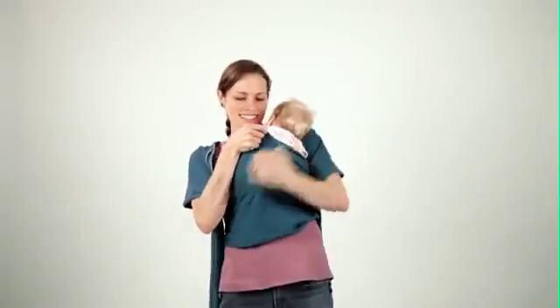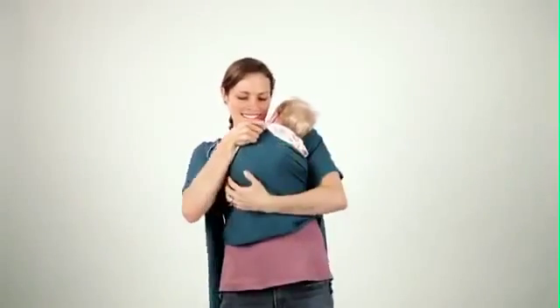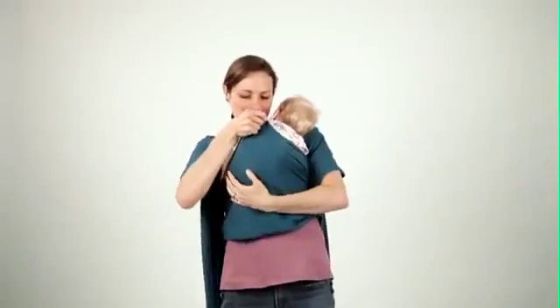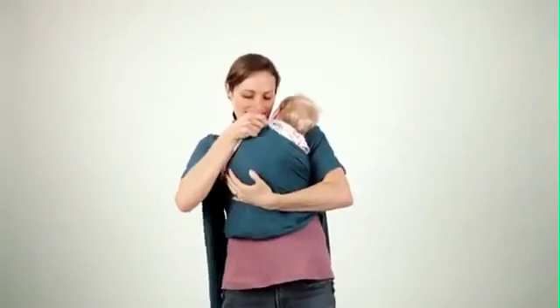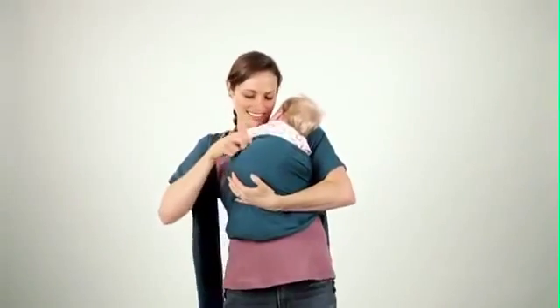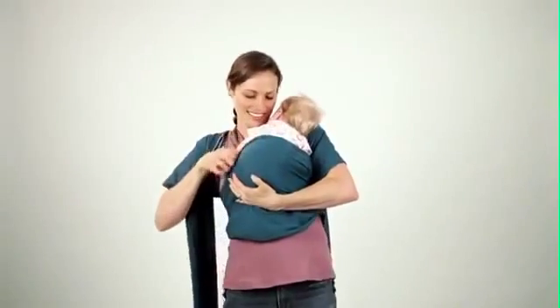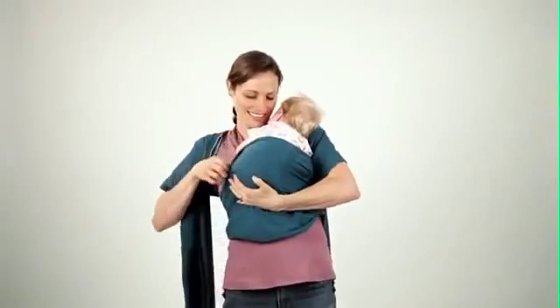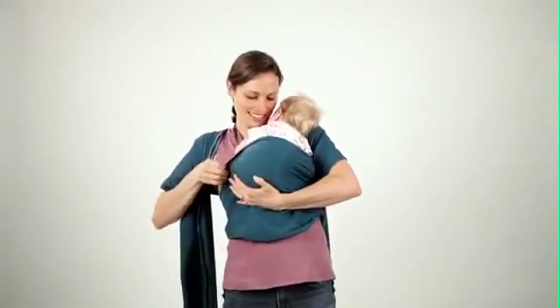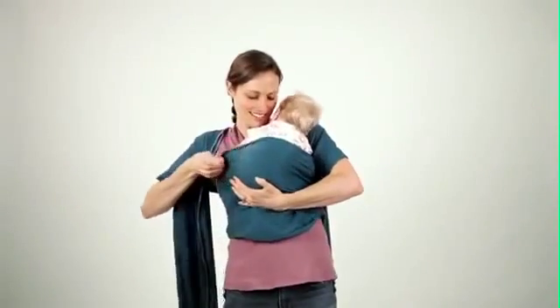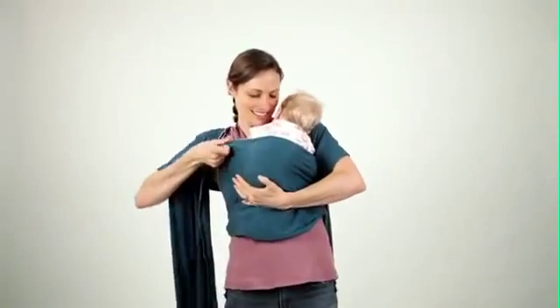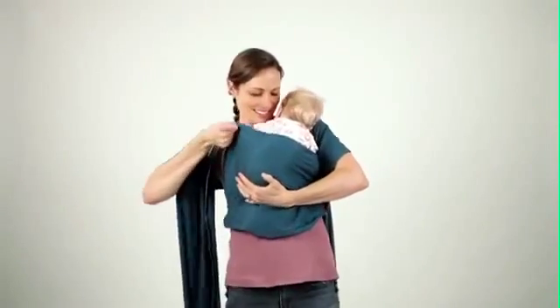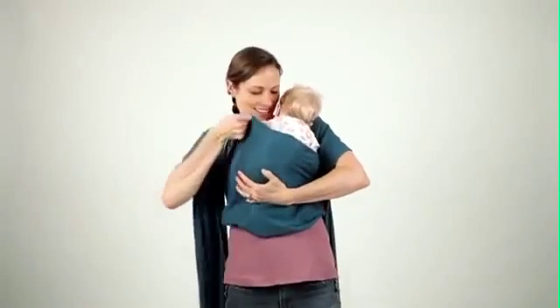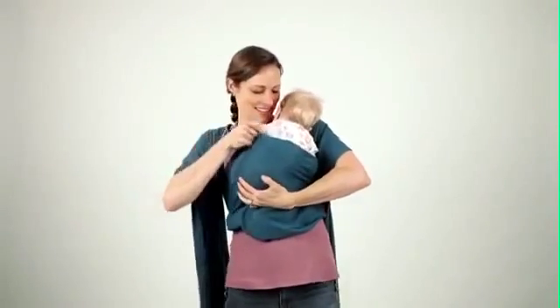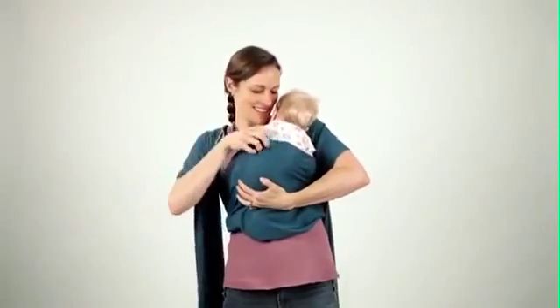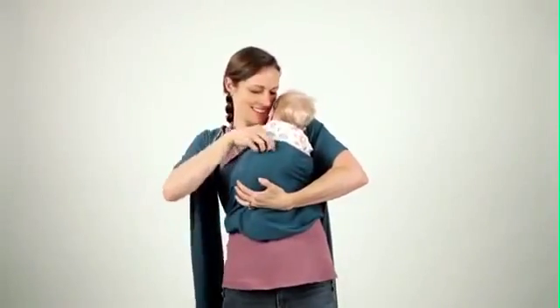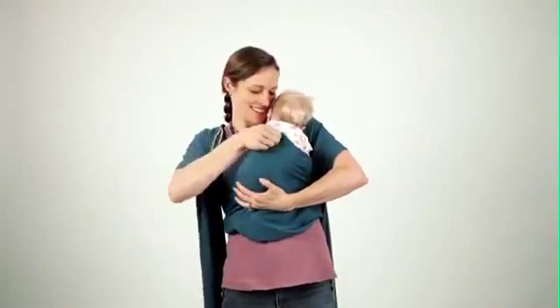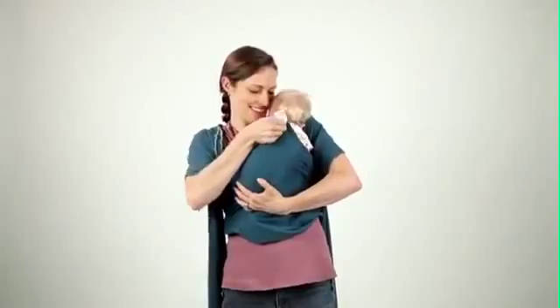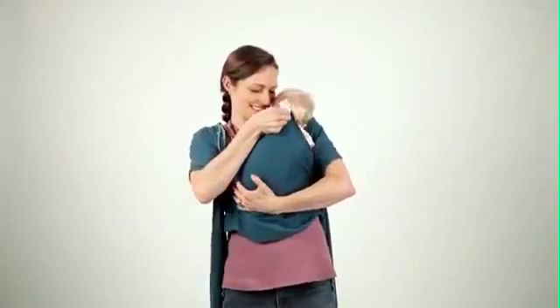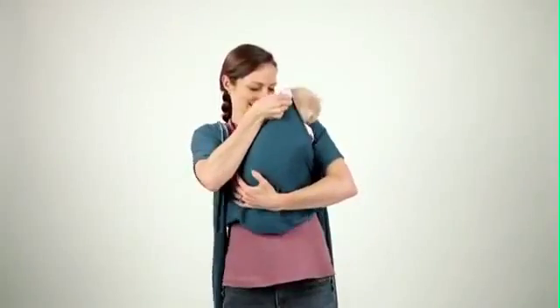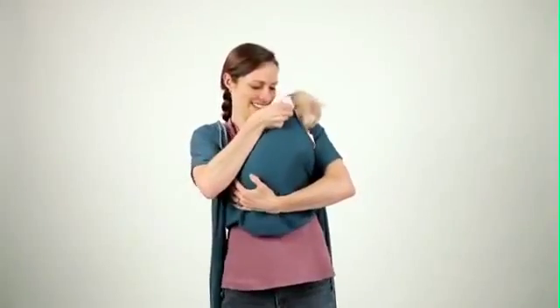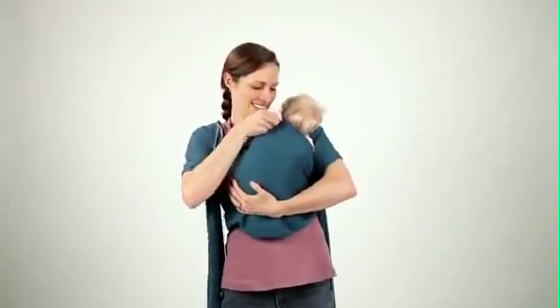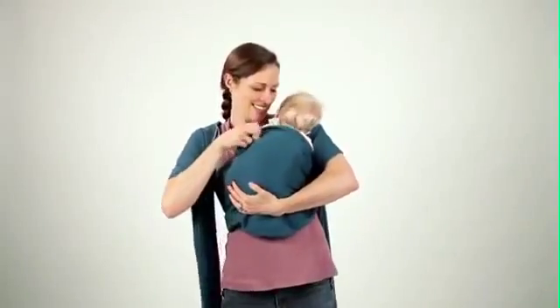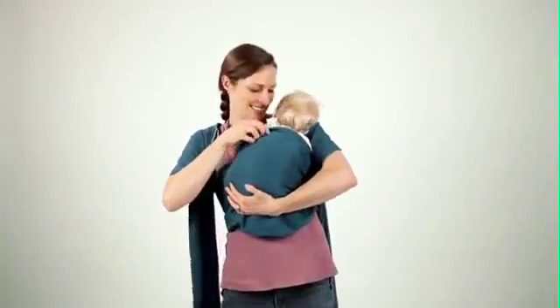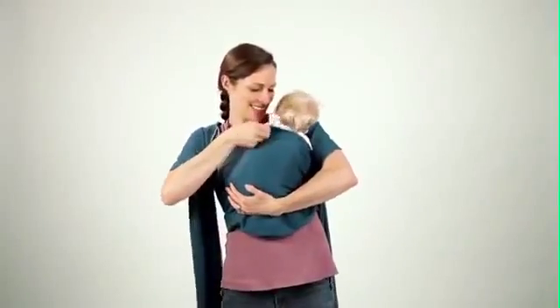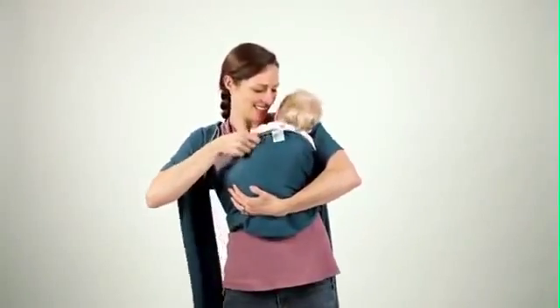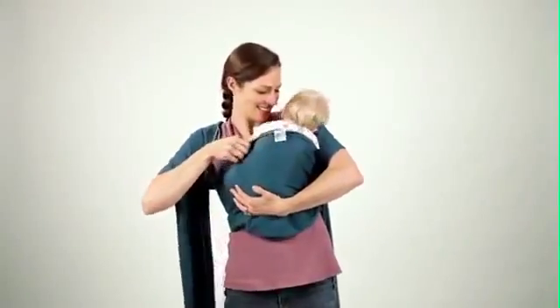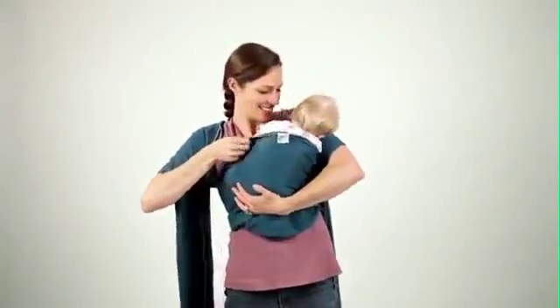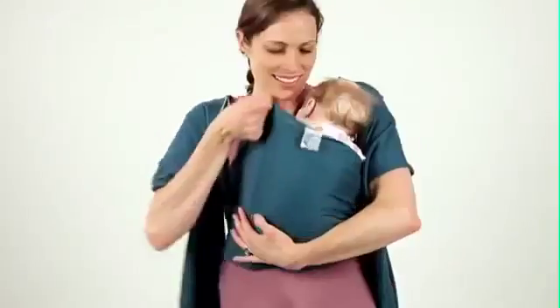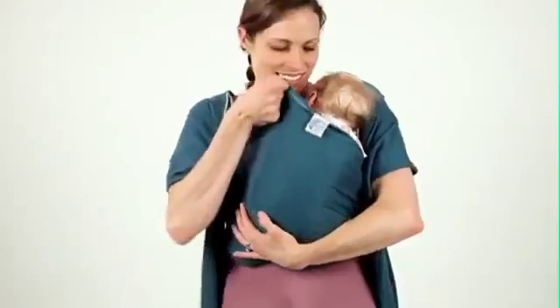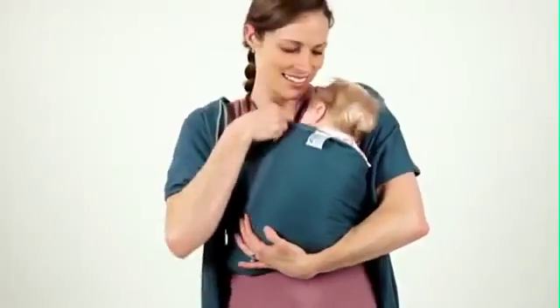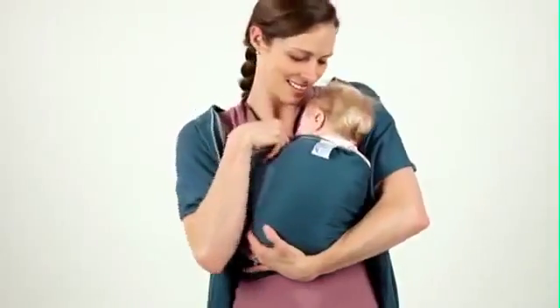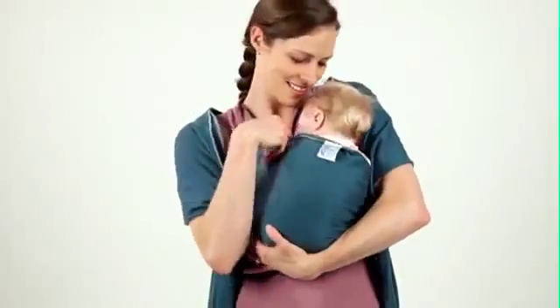While keeping baby supported, gently tug on the fabric making sure the fabric is snug over baby's back and shoulders.